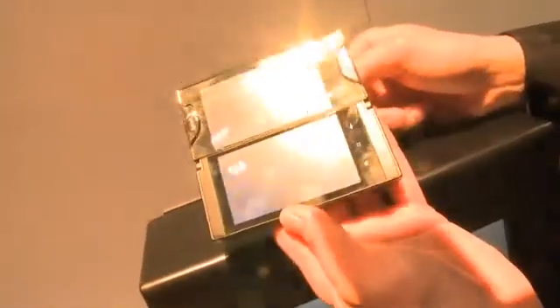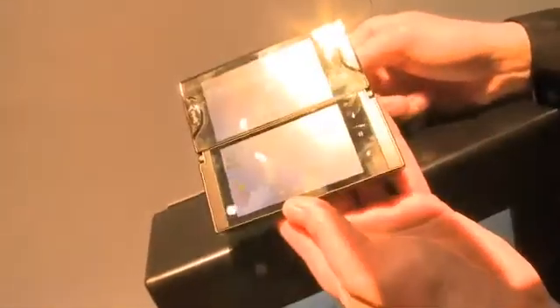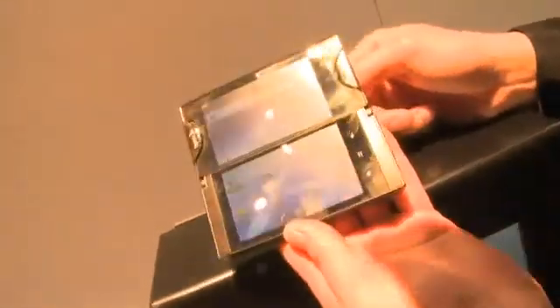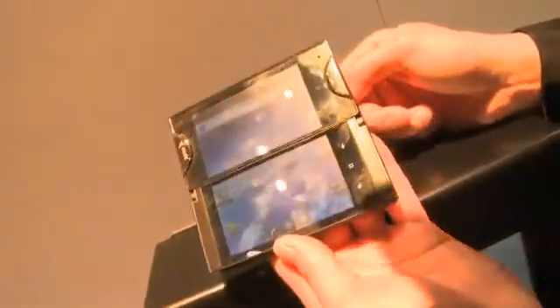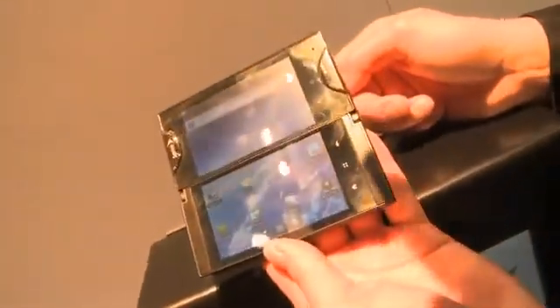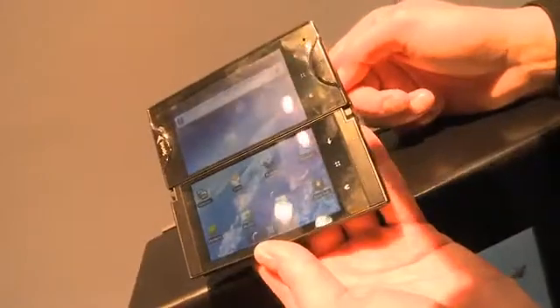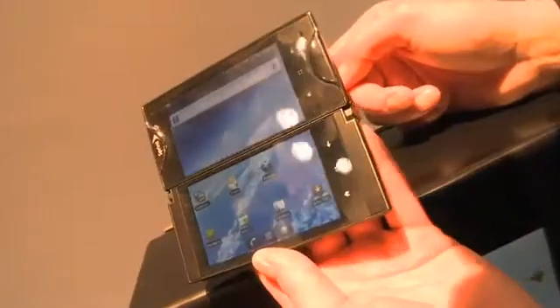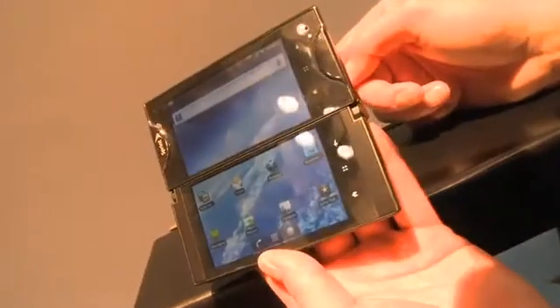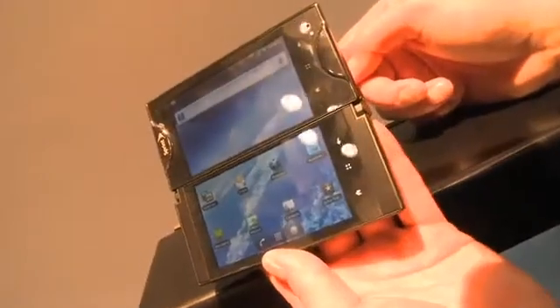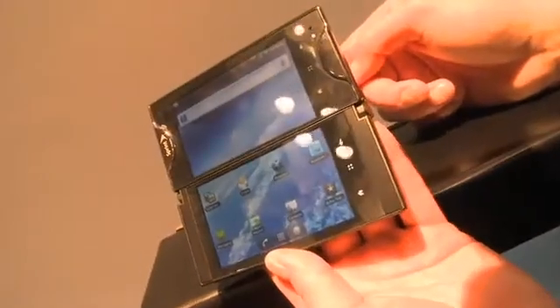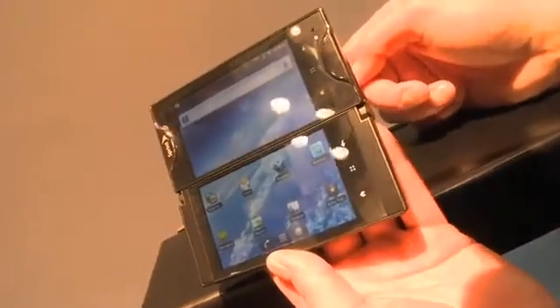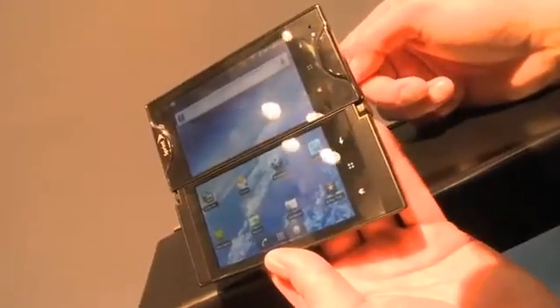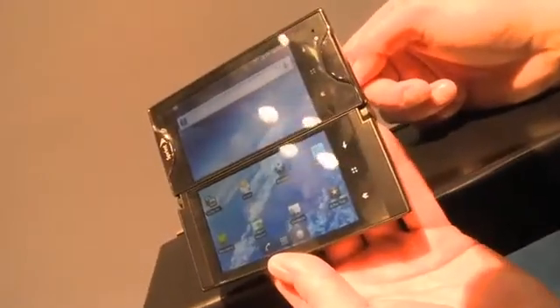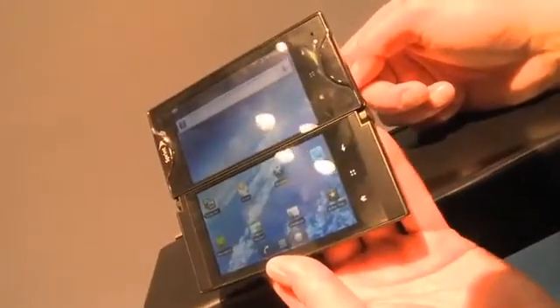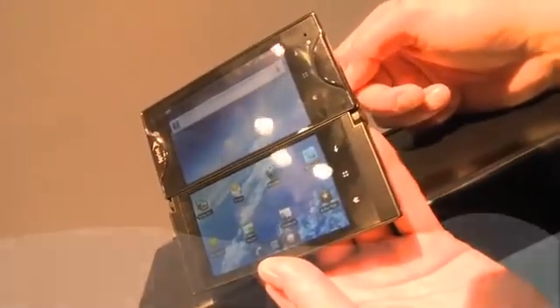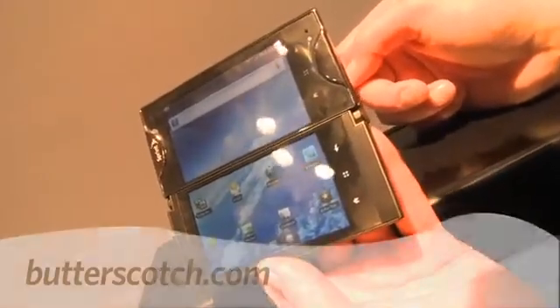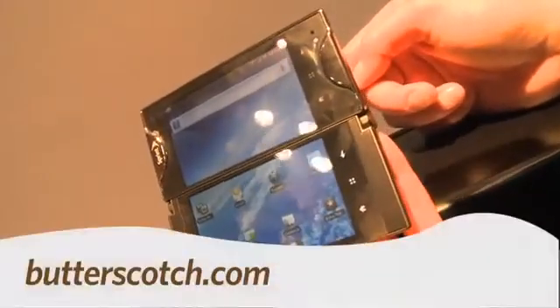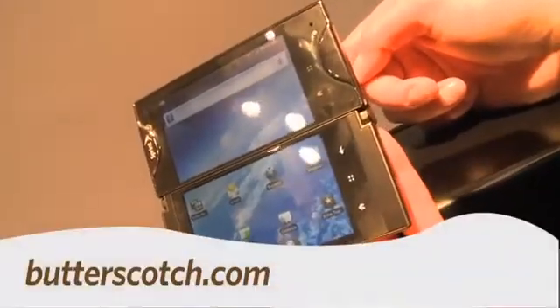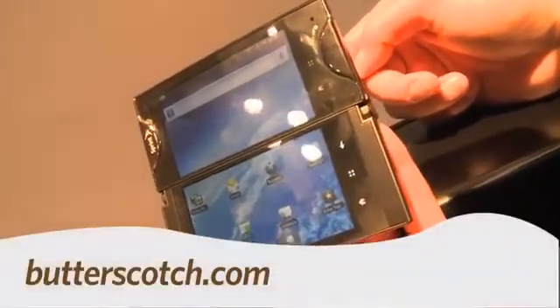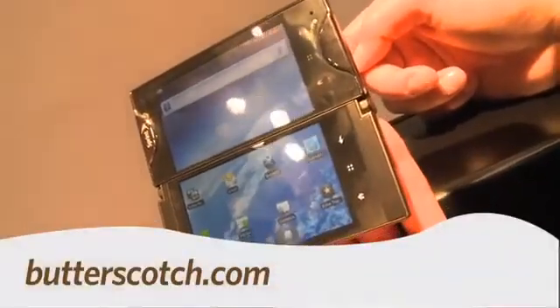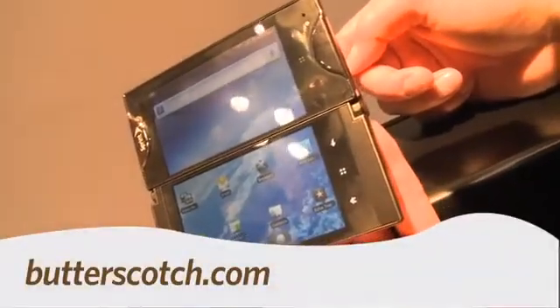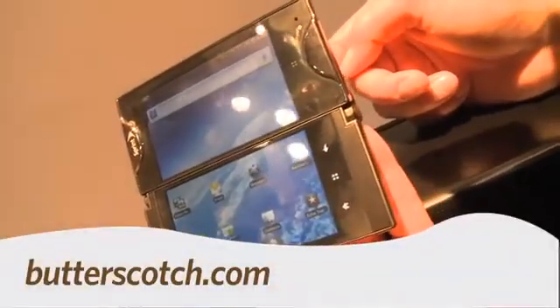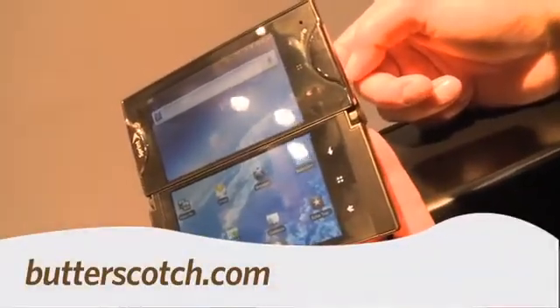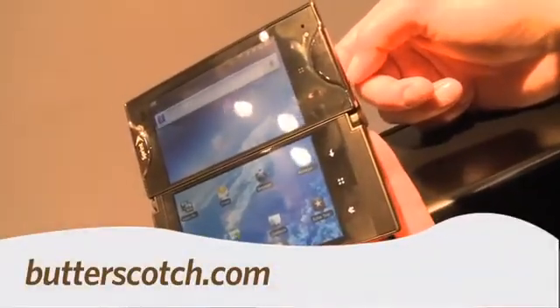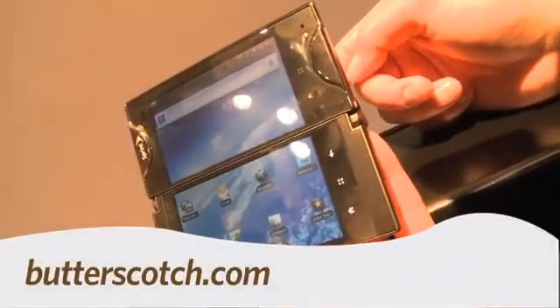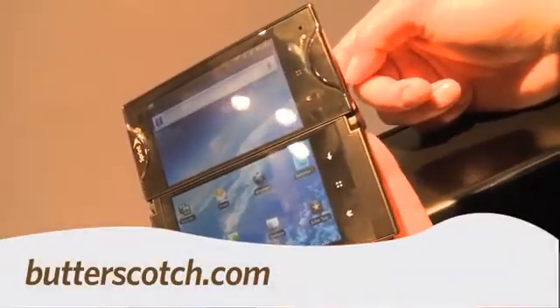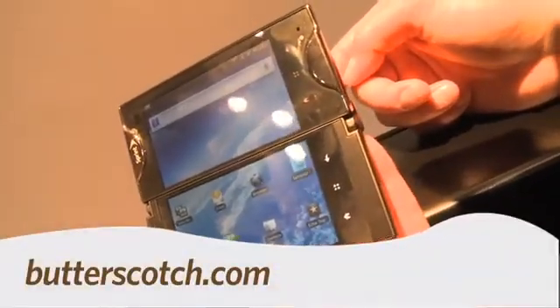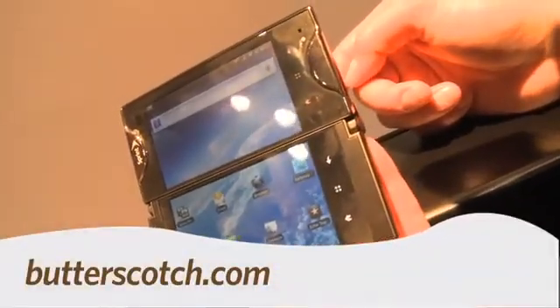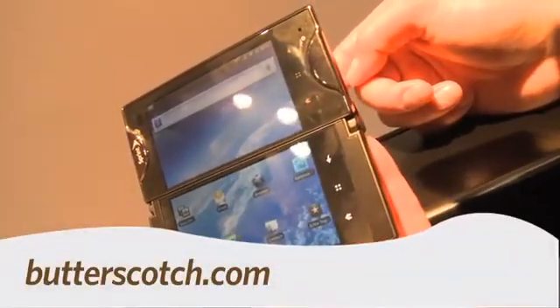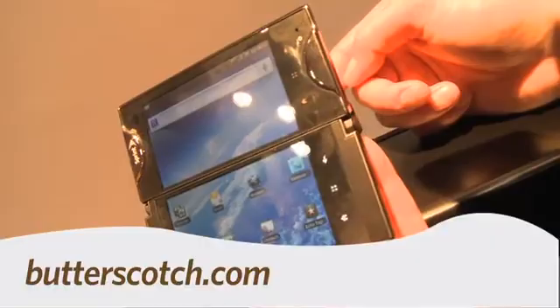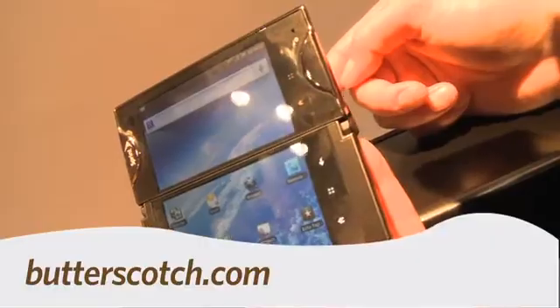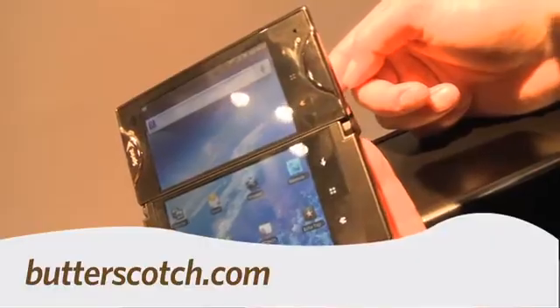That's your Gadget TV first look at the Kyocera Echo. For Gadget TV, I'm Andrew Moore Crispin. For more sweet stuff, visit butterscotch.com.